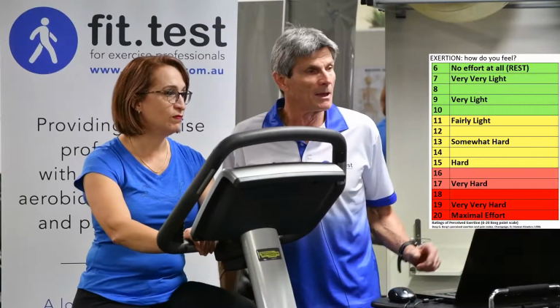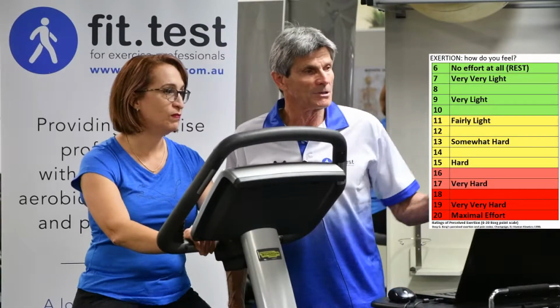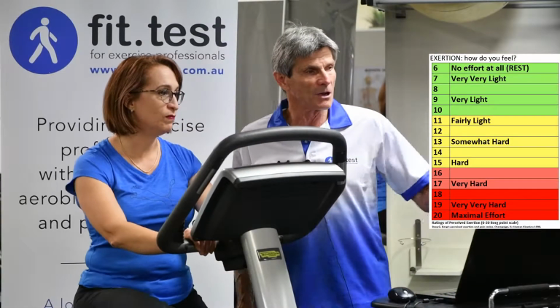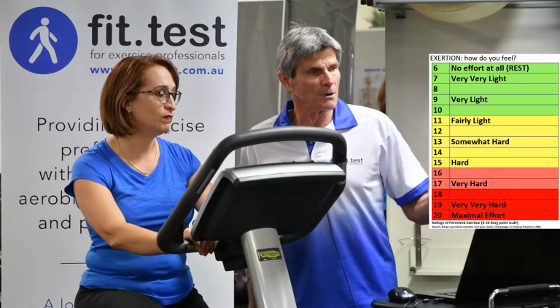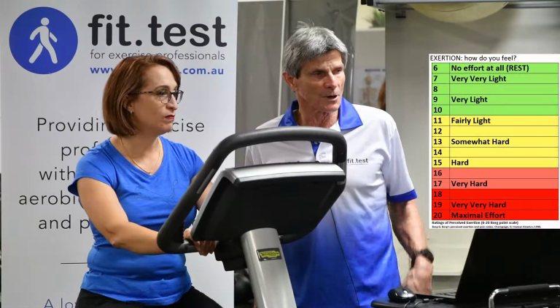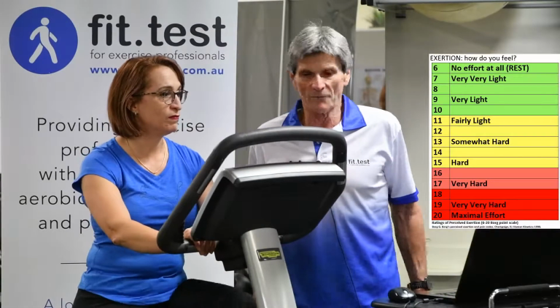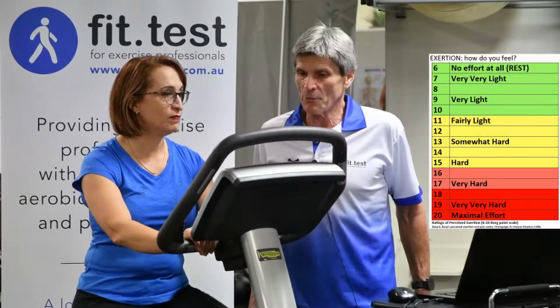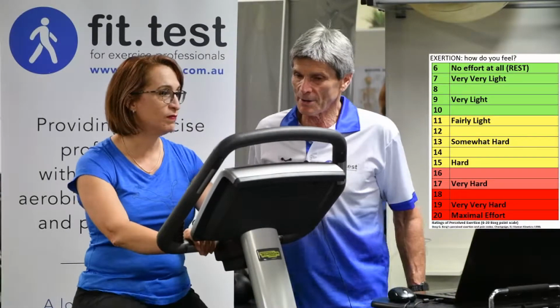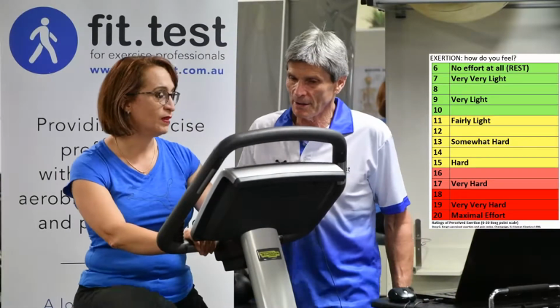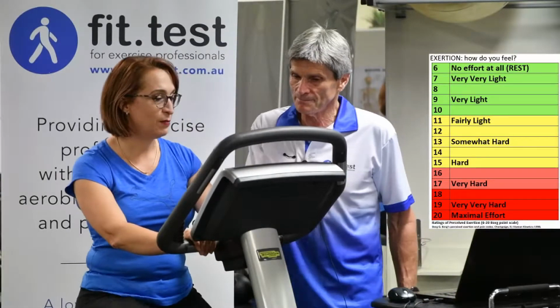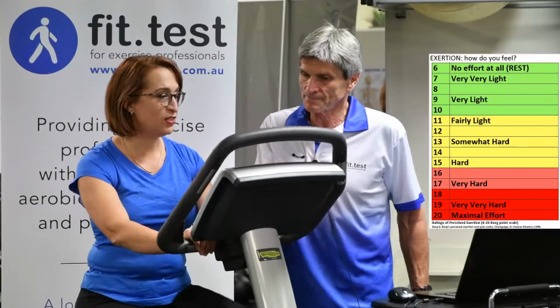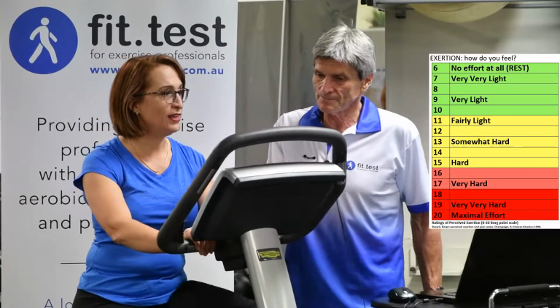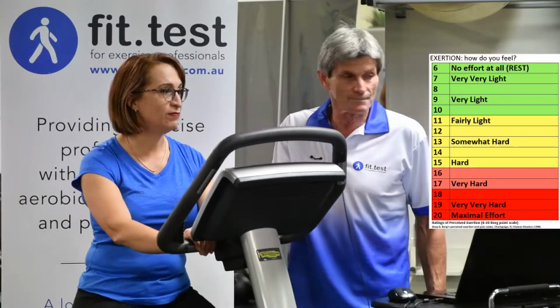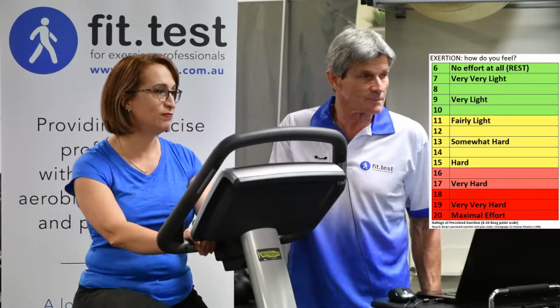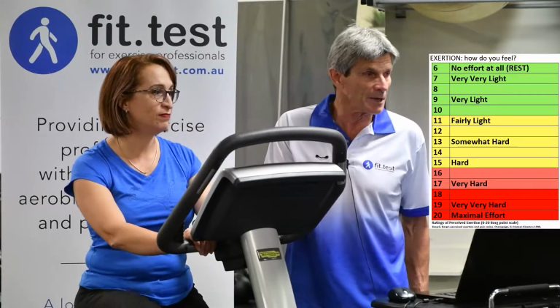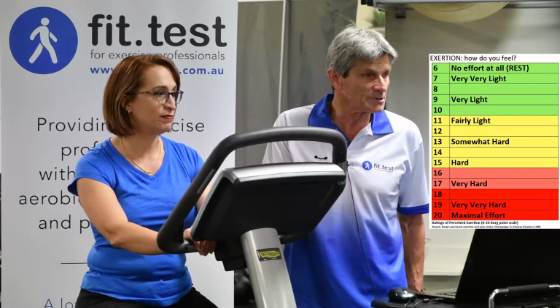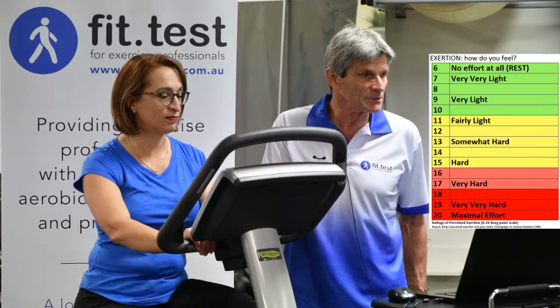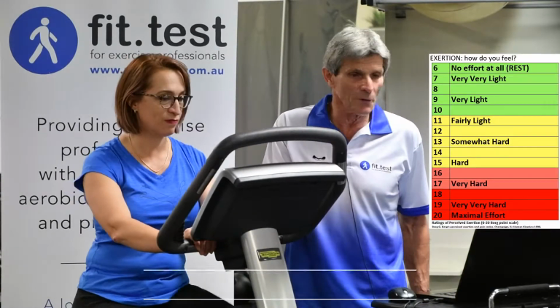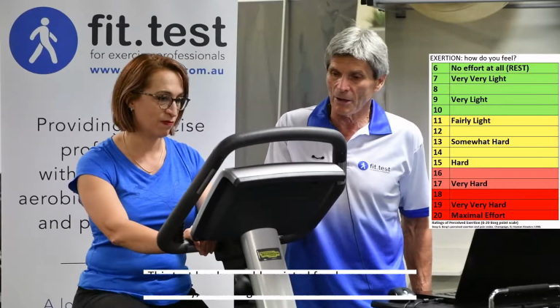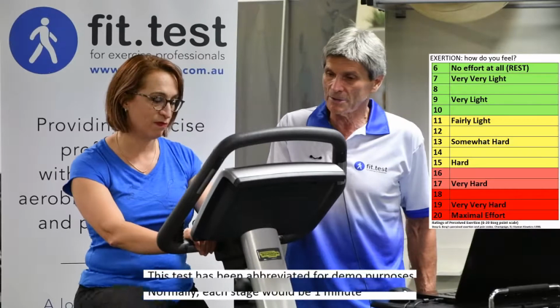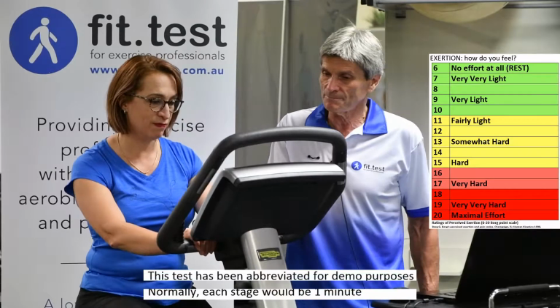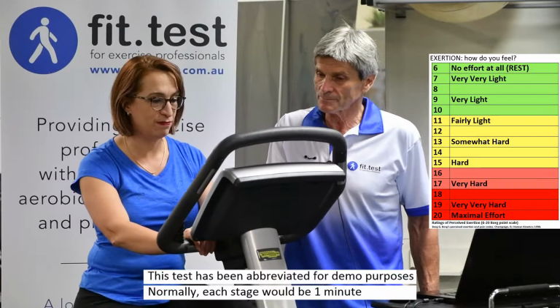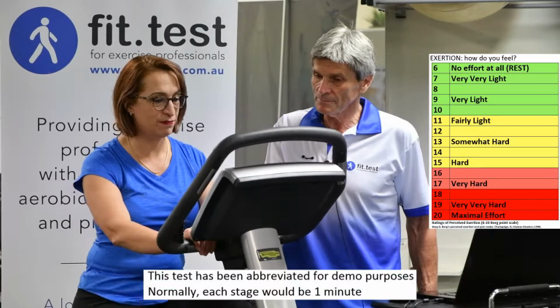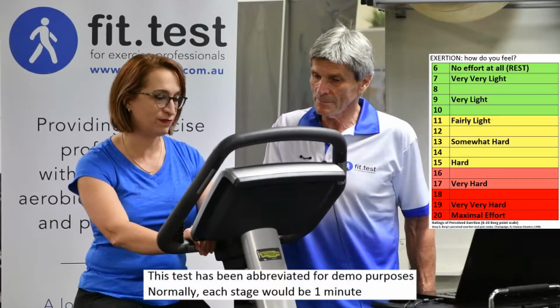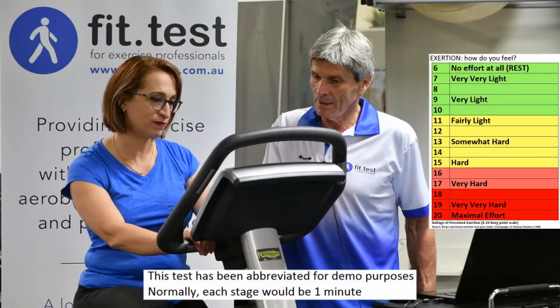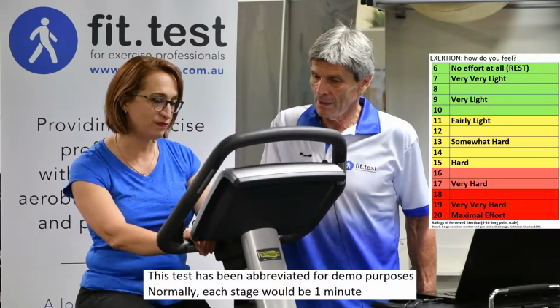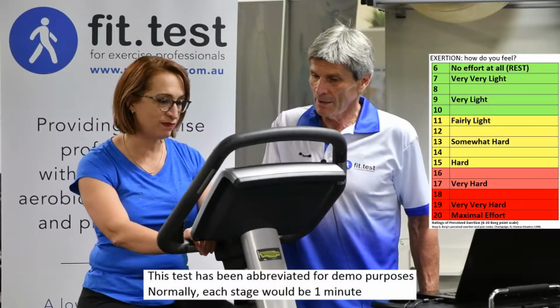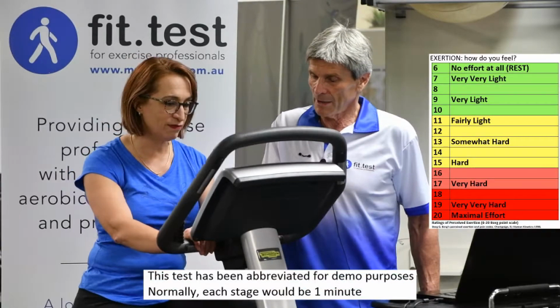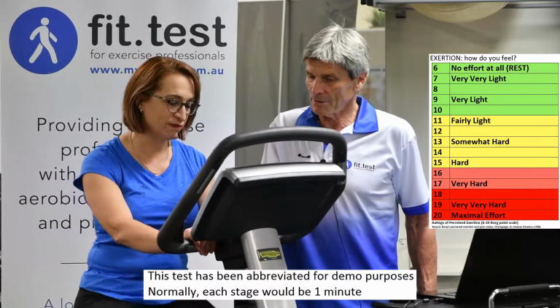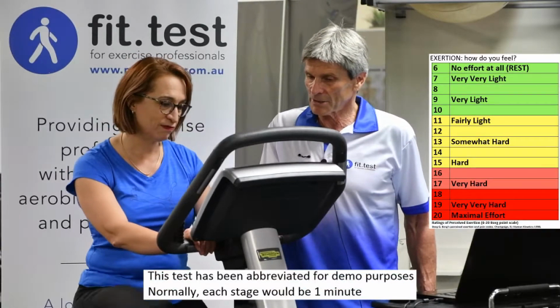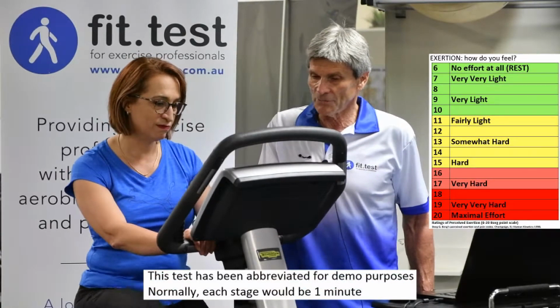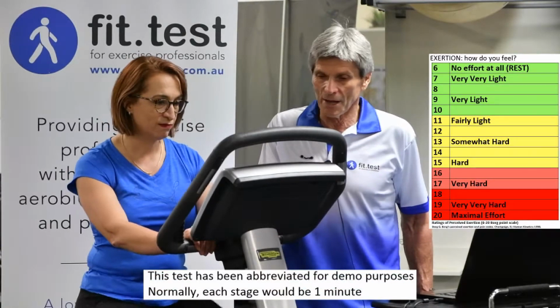So what level are you at now? Nine. Okay, so that's very light. Going to the next level now.